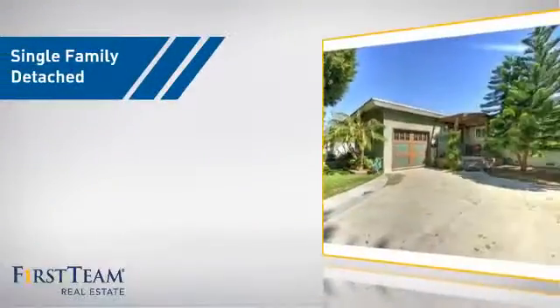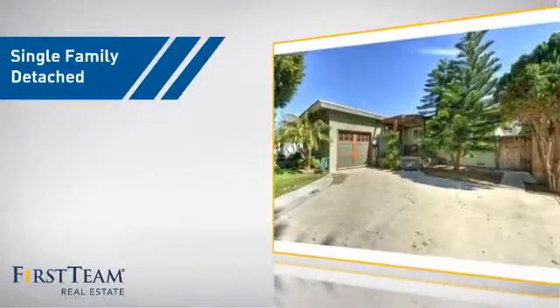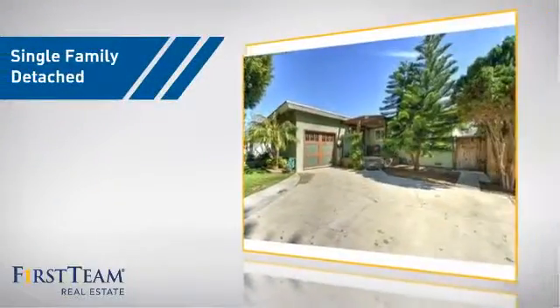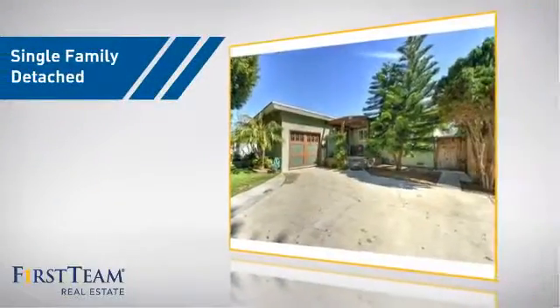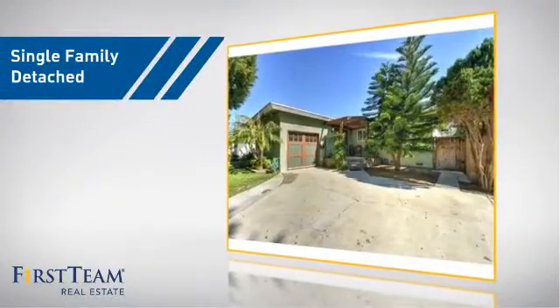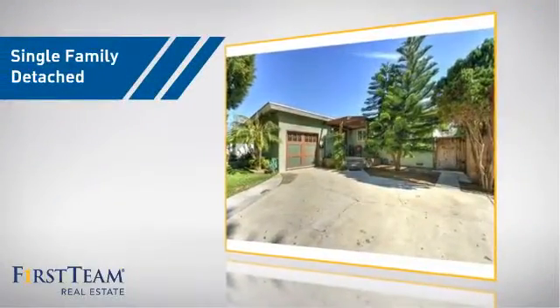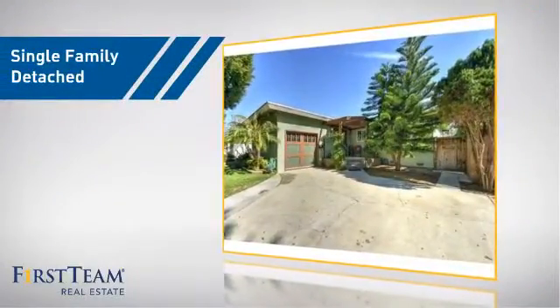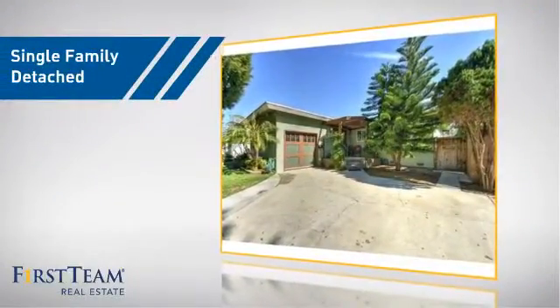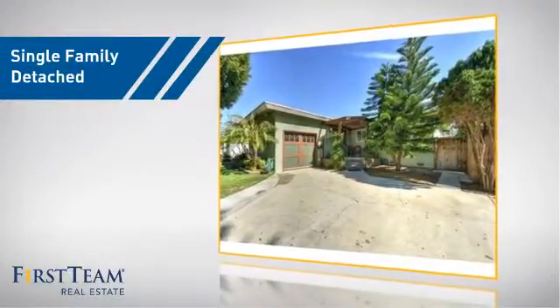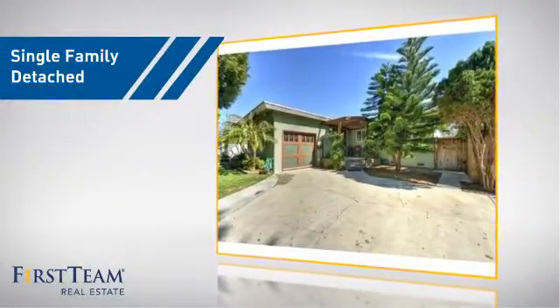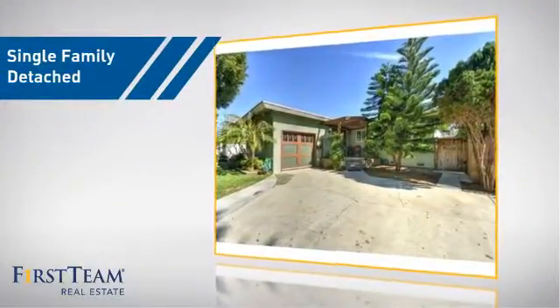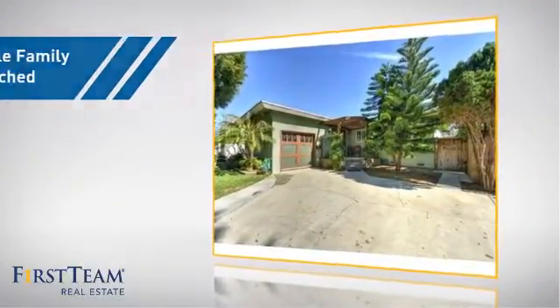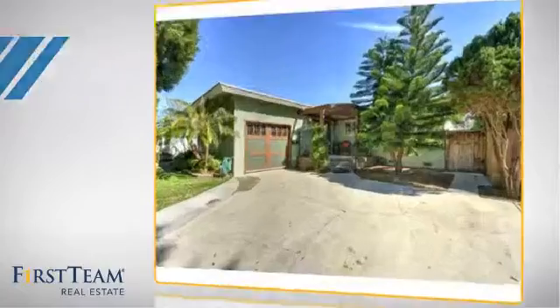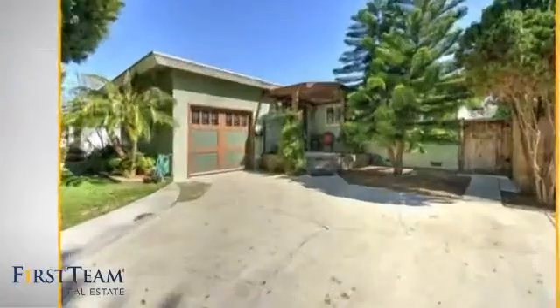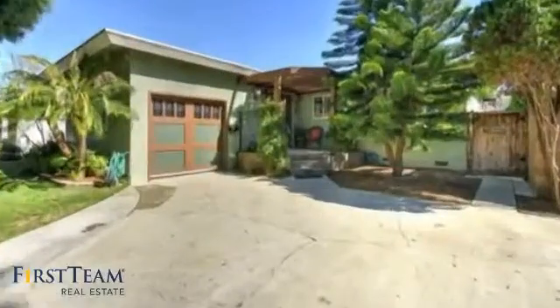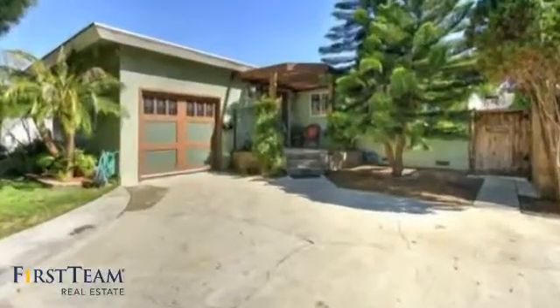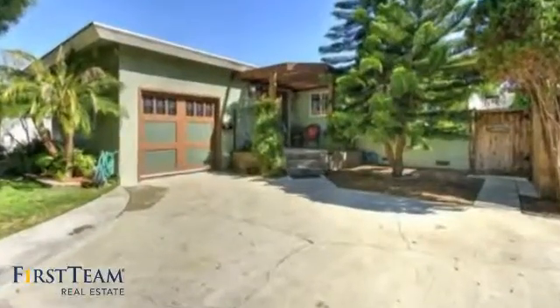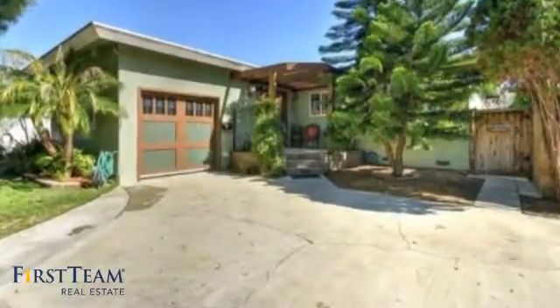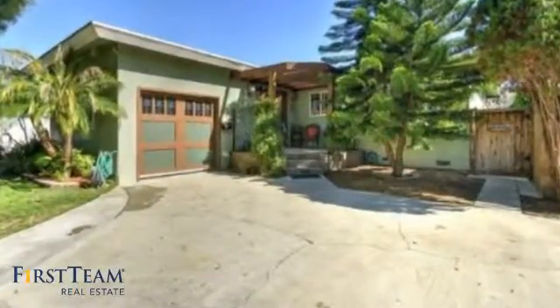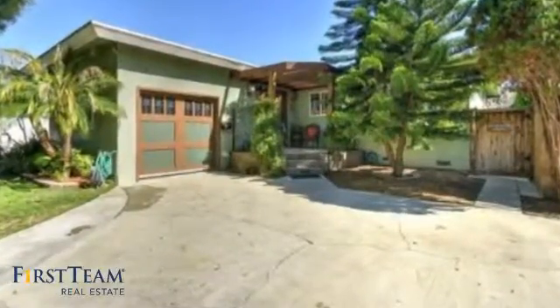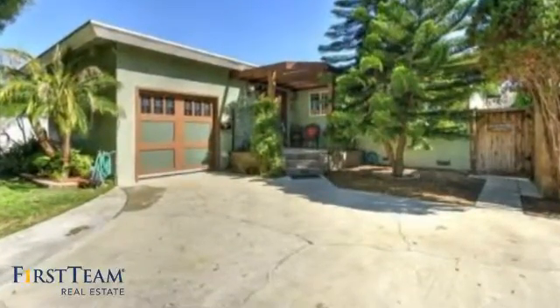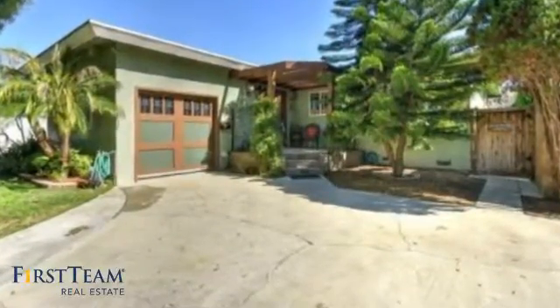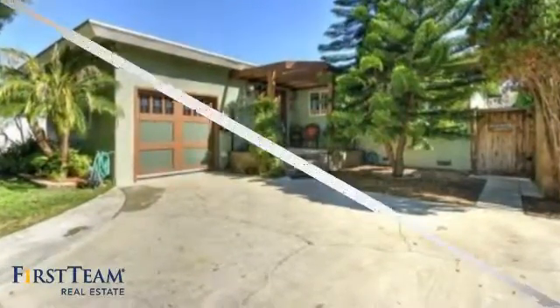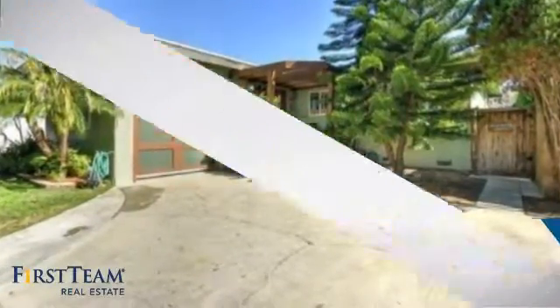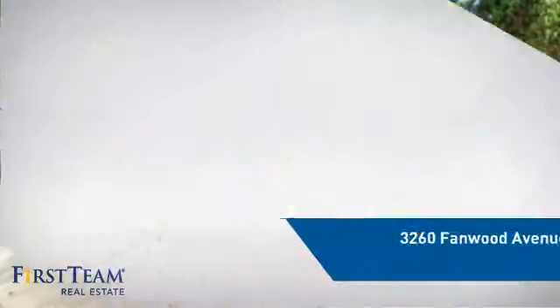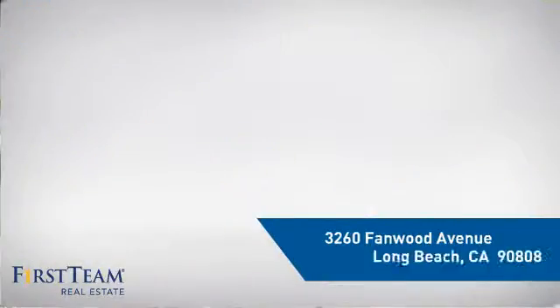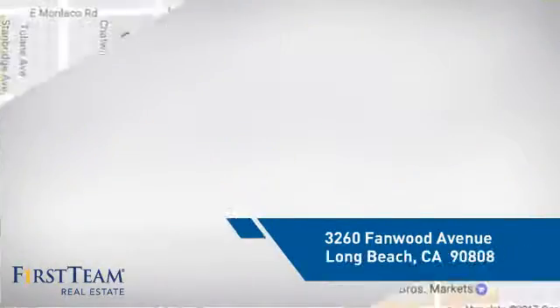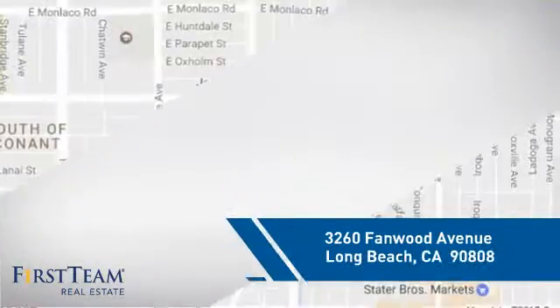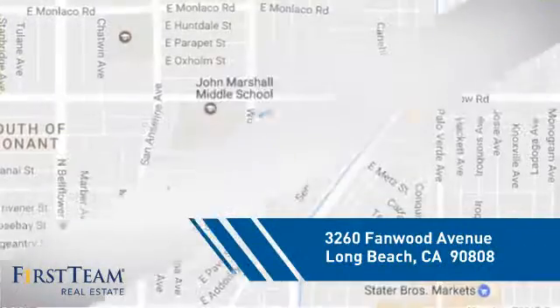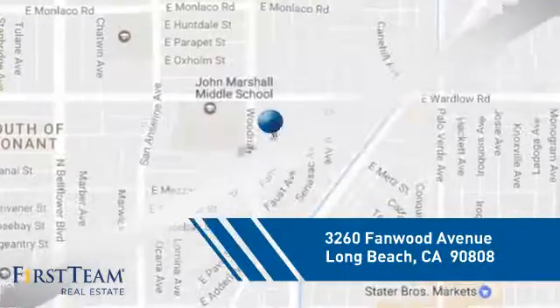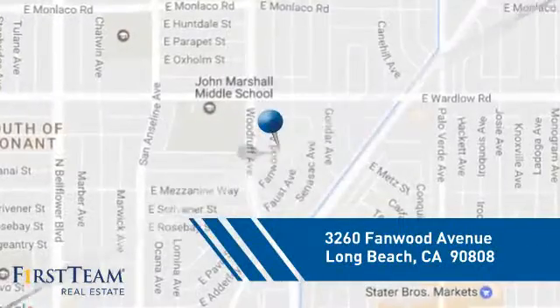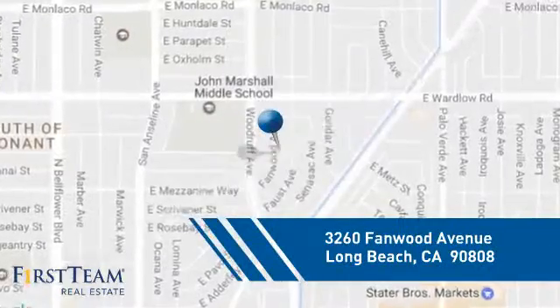This home is a great choice for those looking for comfort, convenience, and the privacy of their own home. And it's located in the Long Beach area.